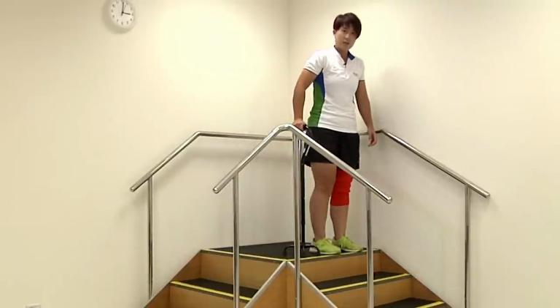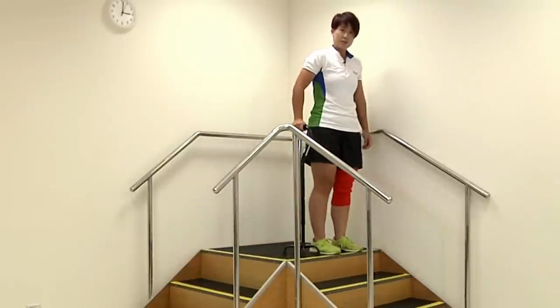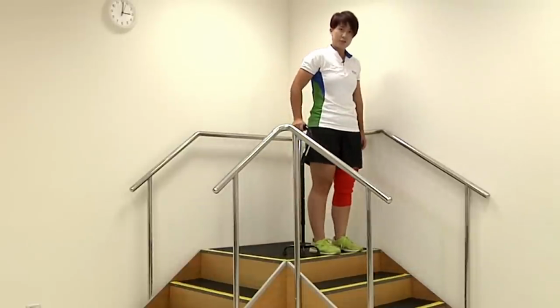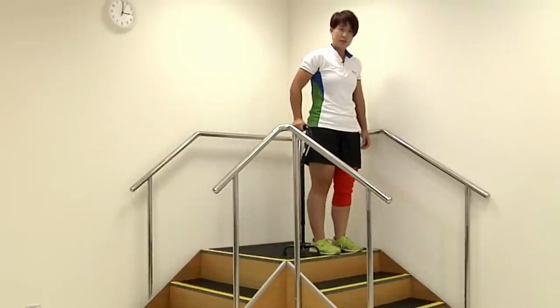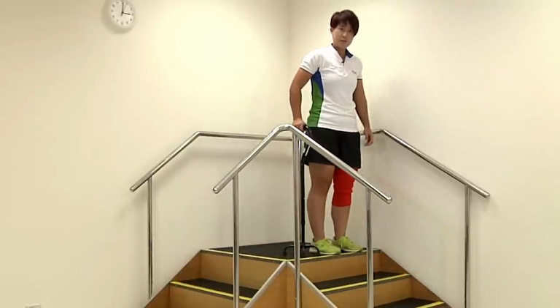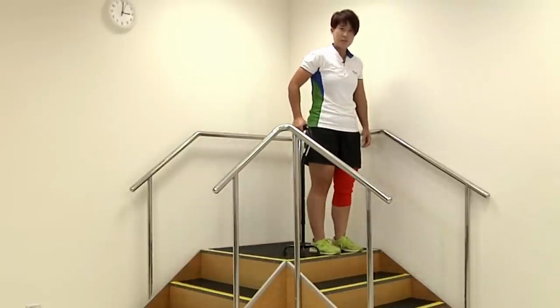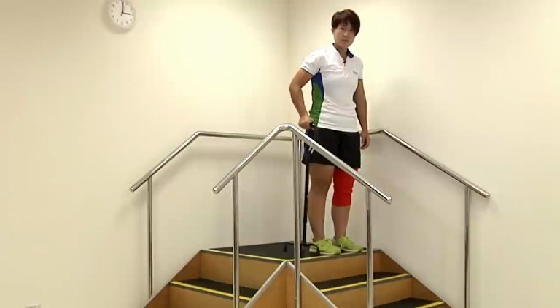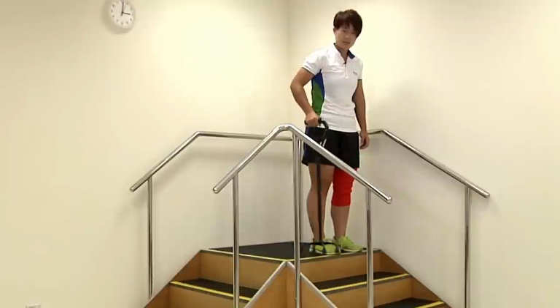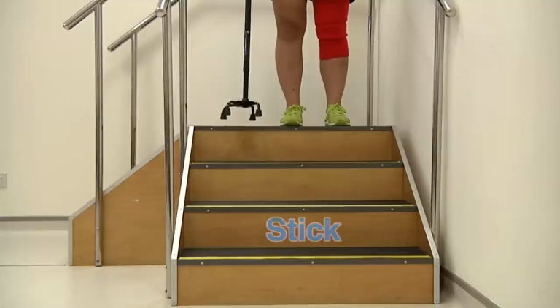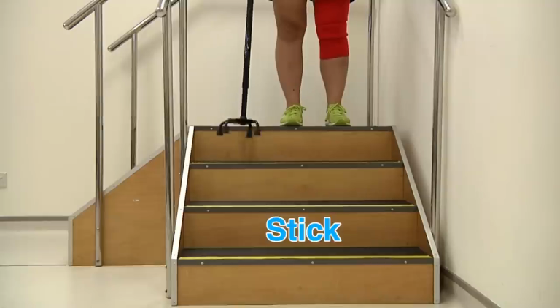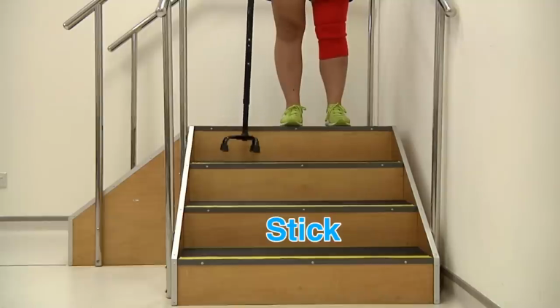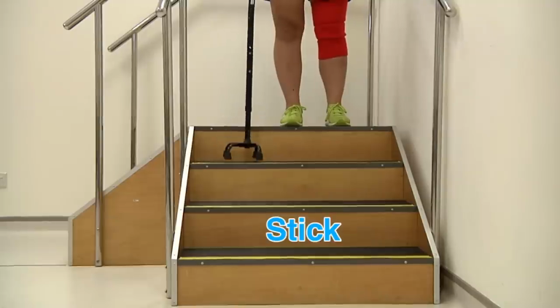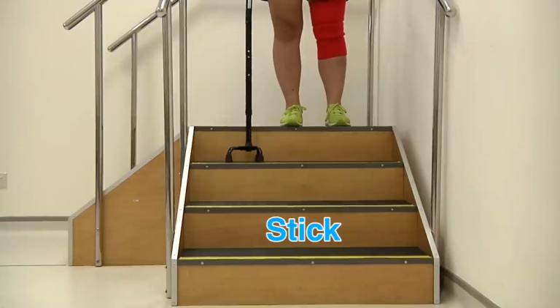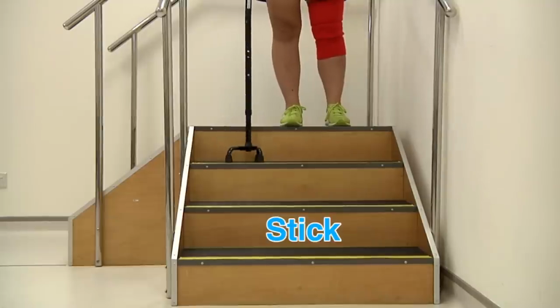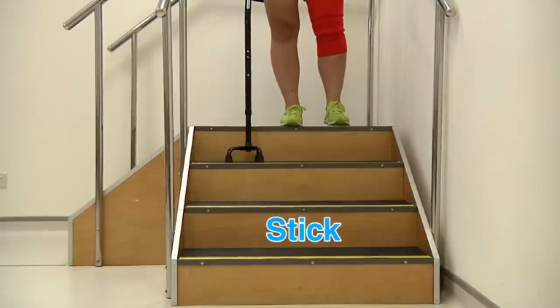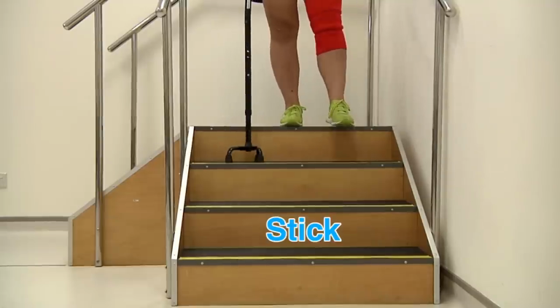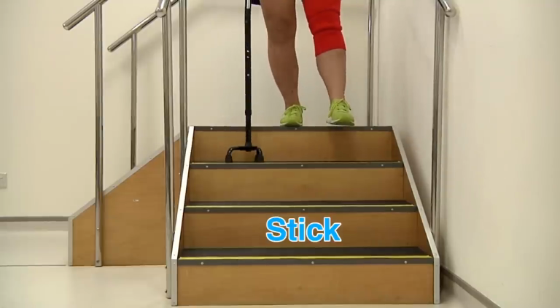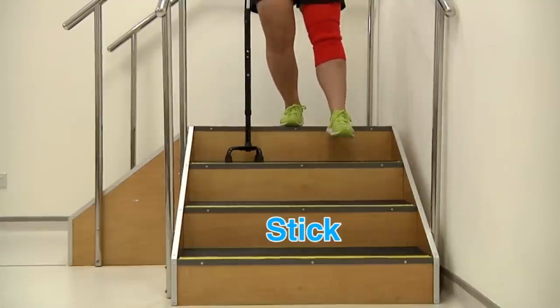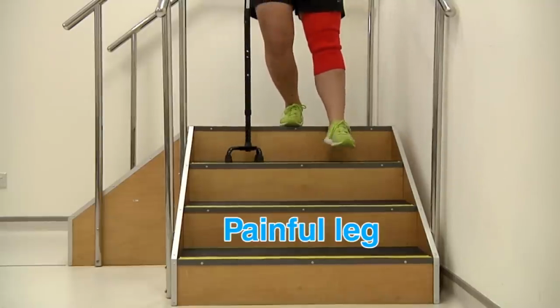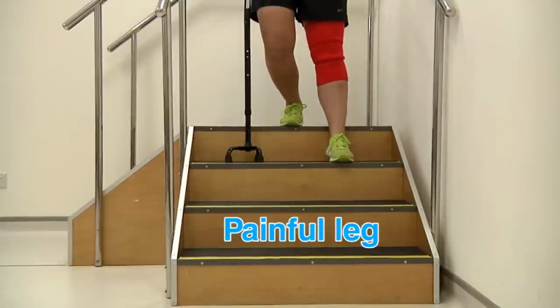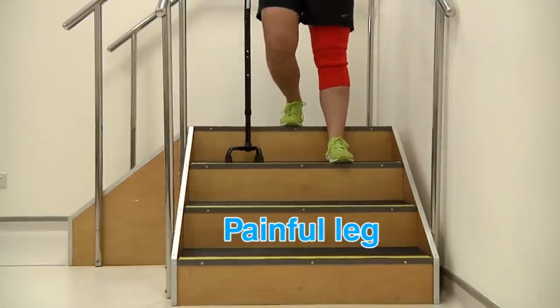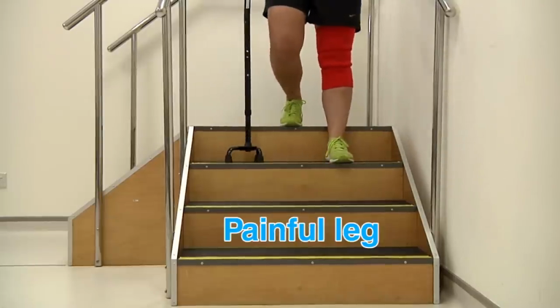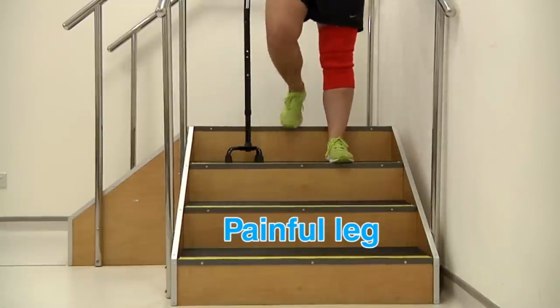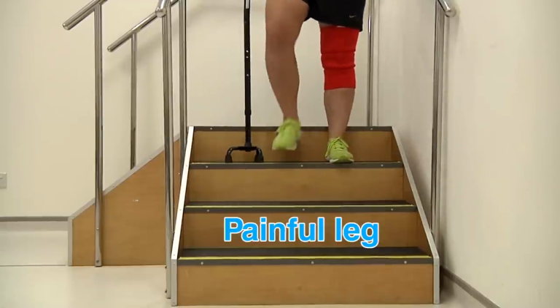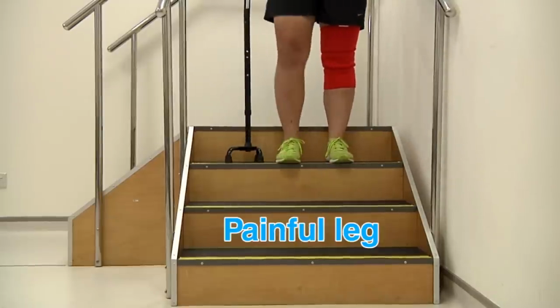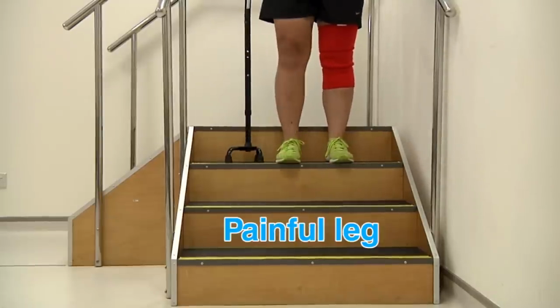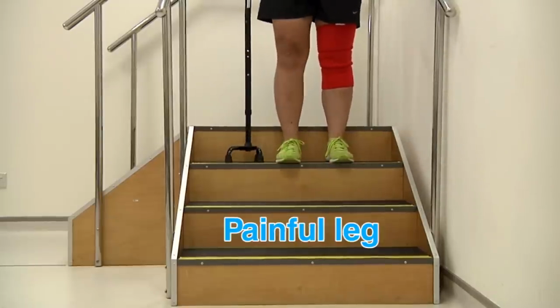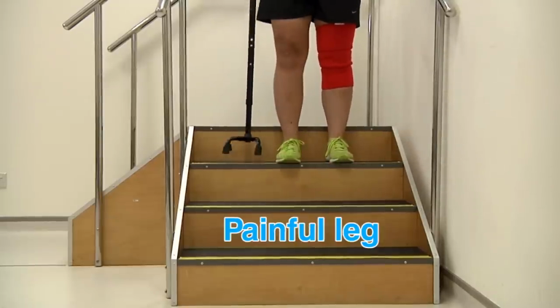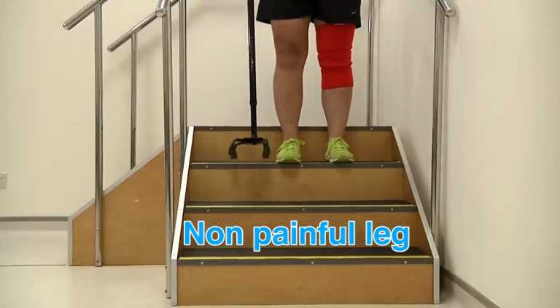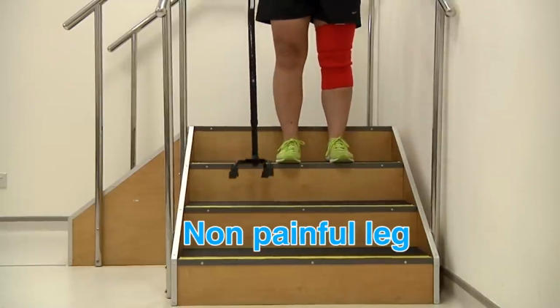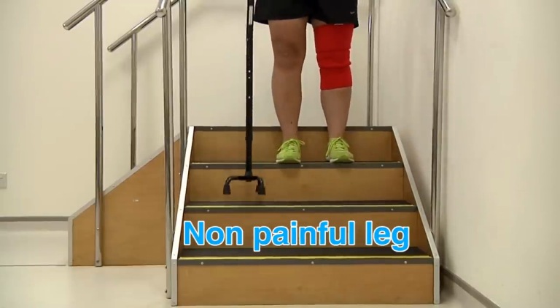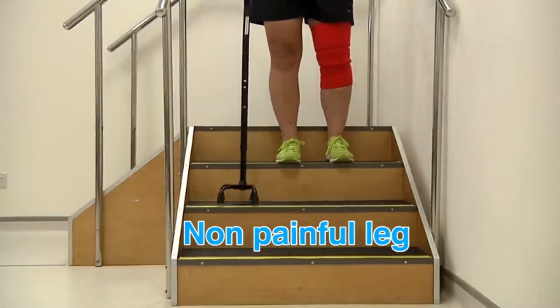To go down, place your stick down first. Lower yourself down with the painful leg, followed by the non-painful leg.